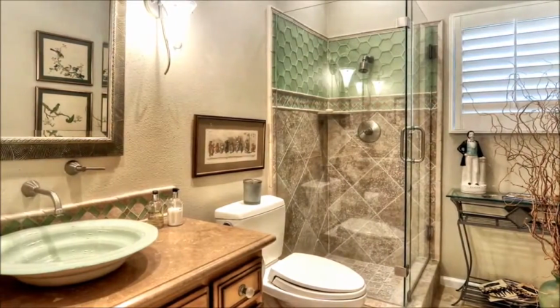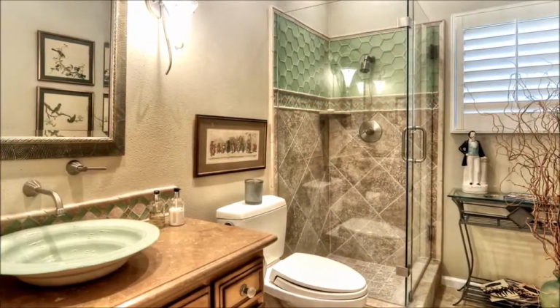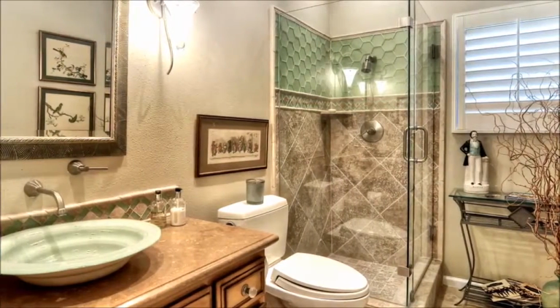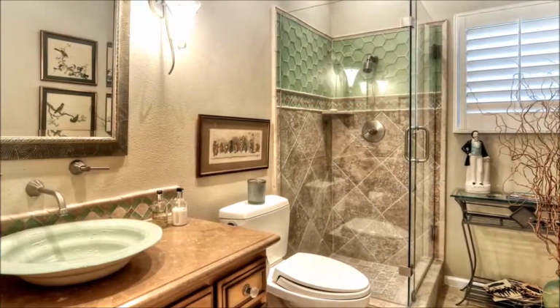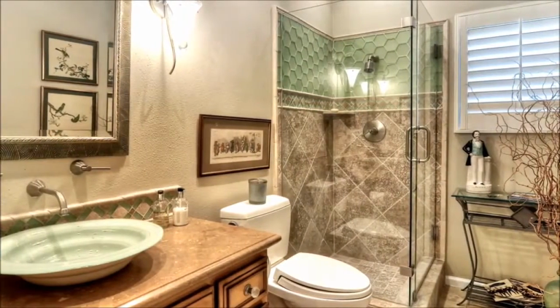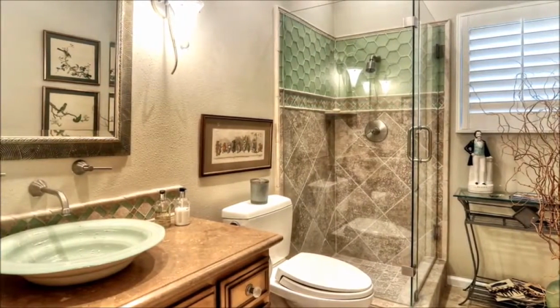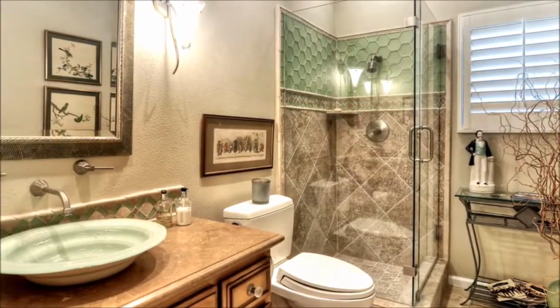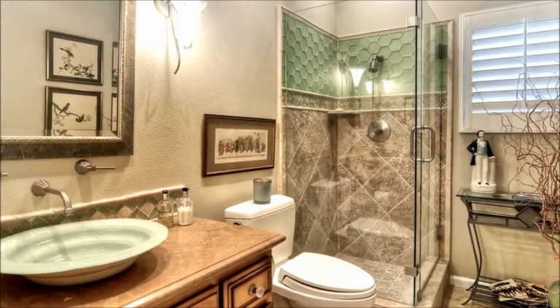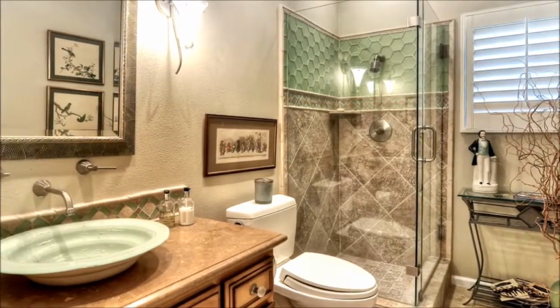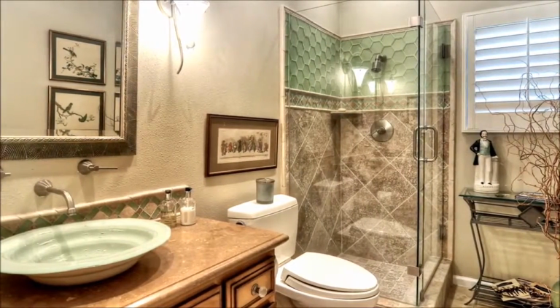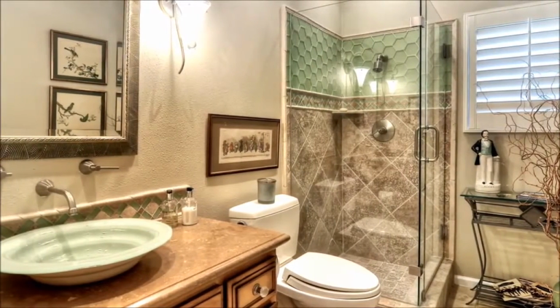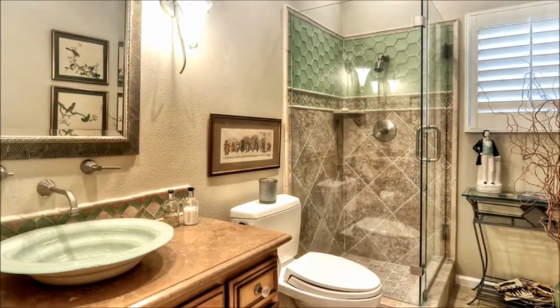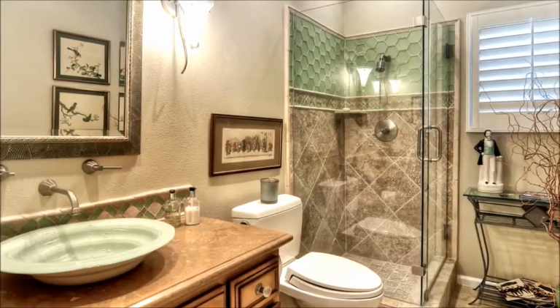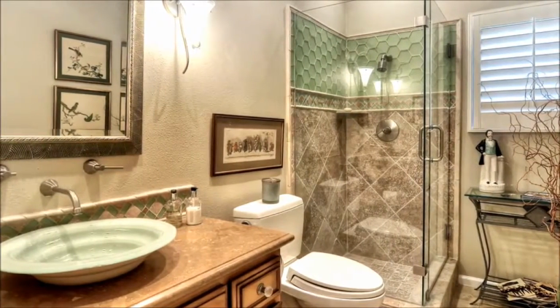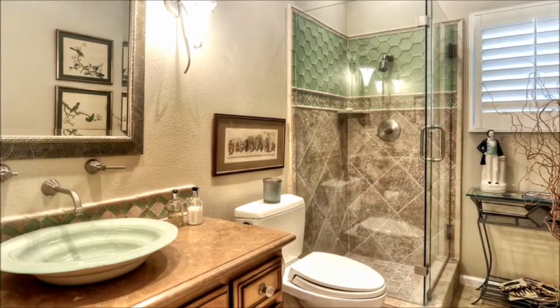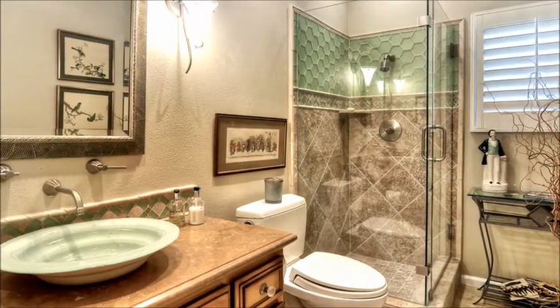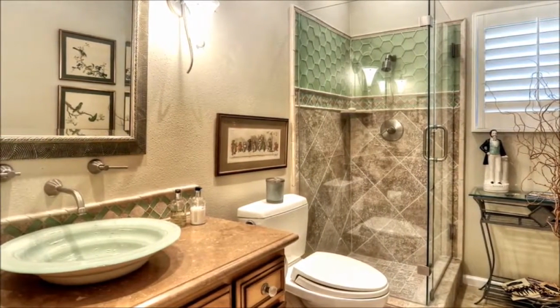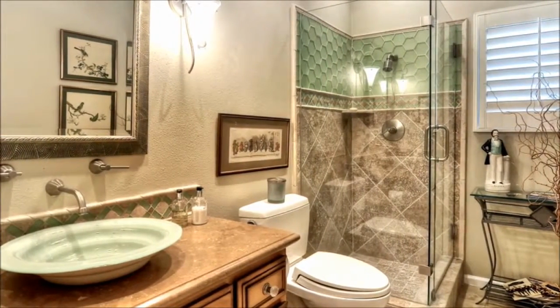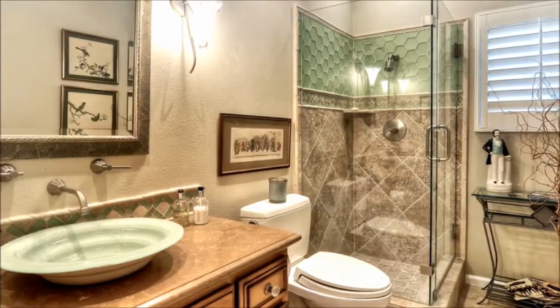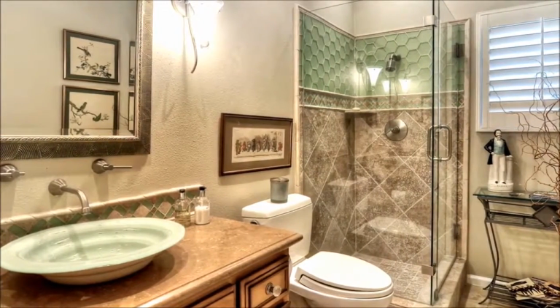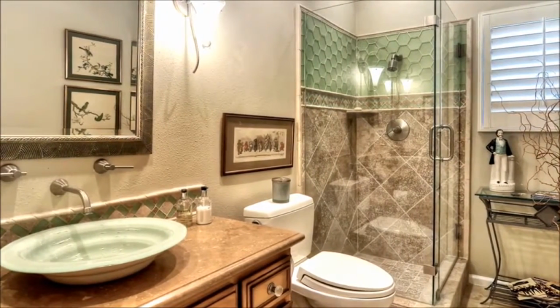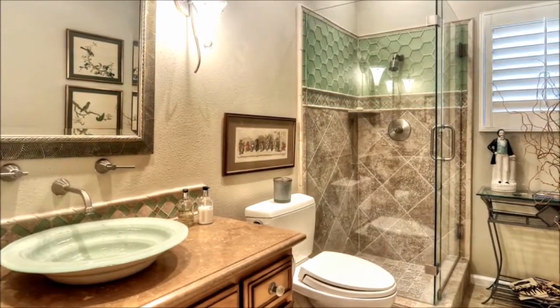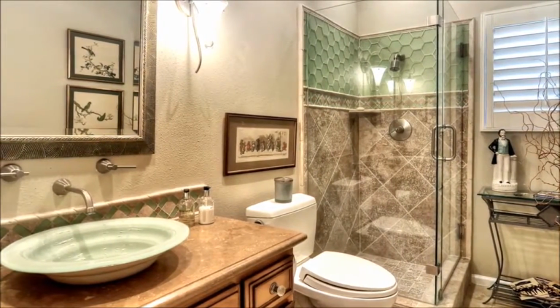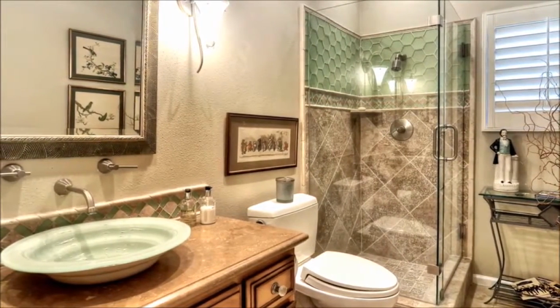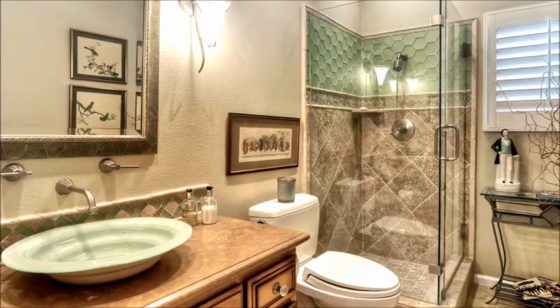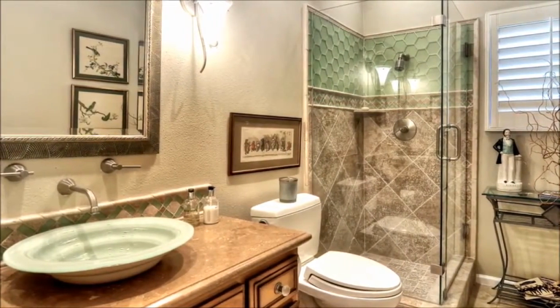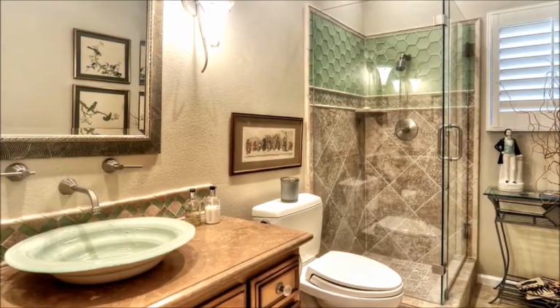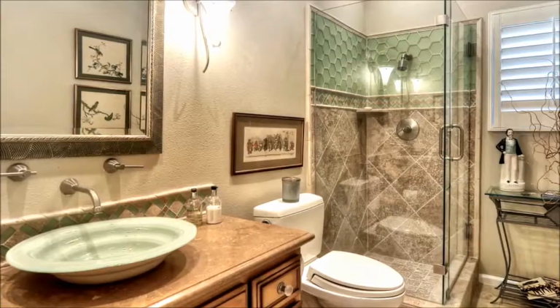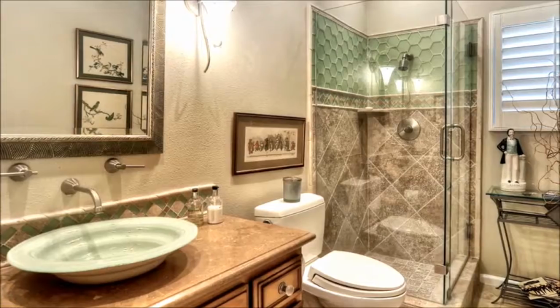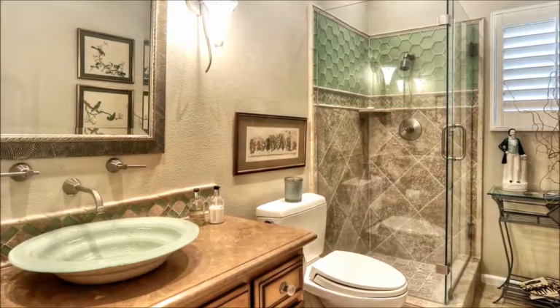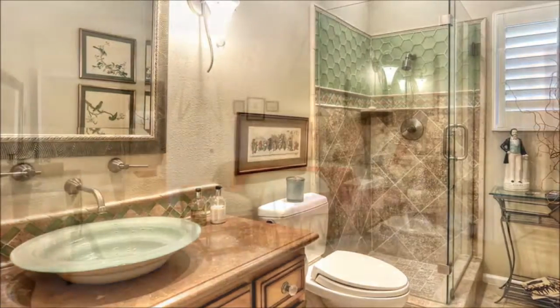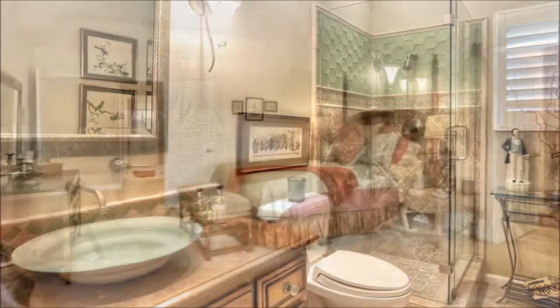Conveniently adjacent is this remodeled bath featuring stone and custom light fixtures.